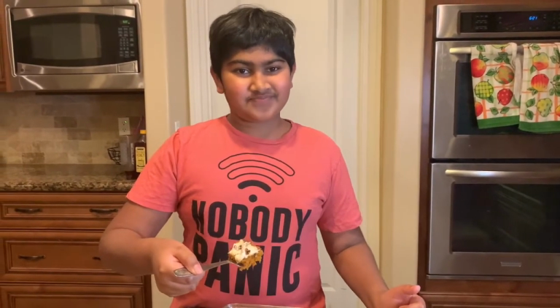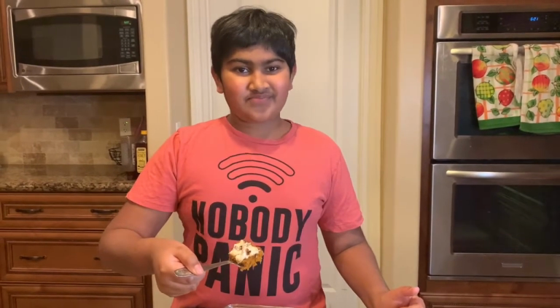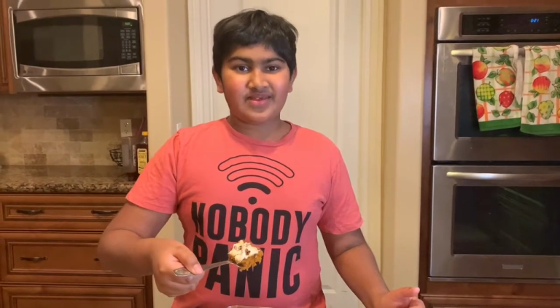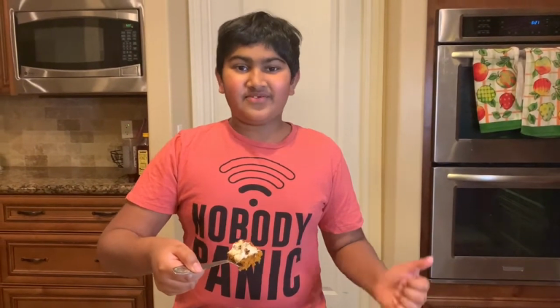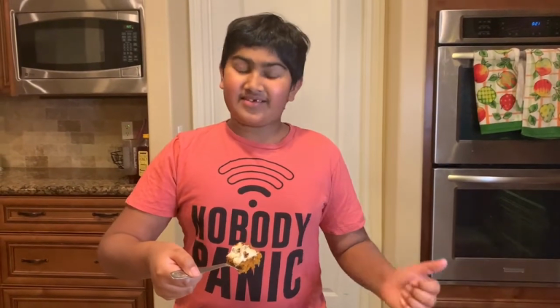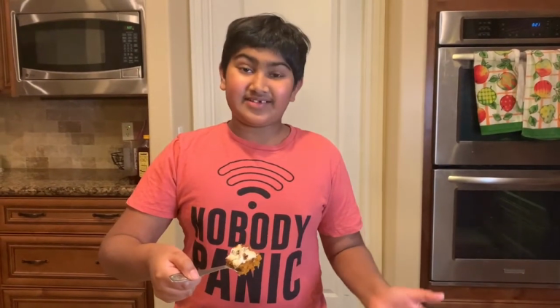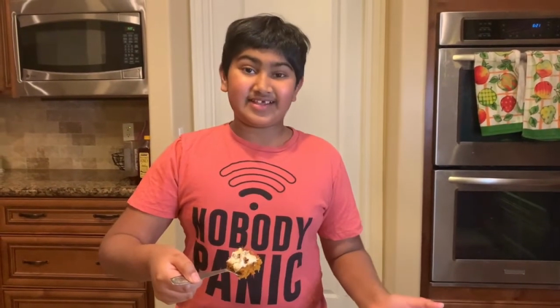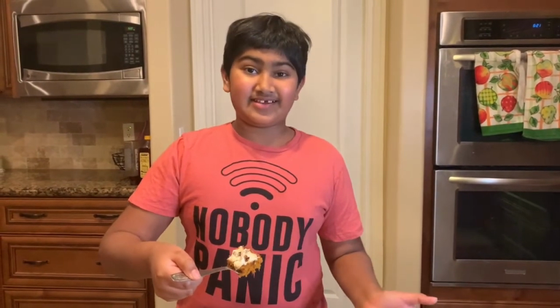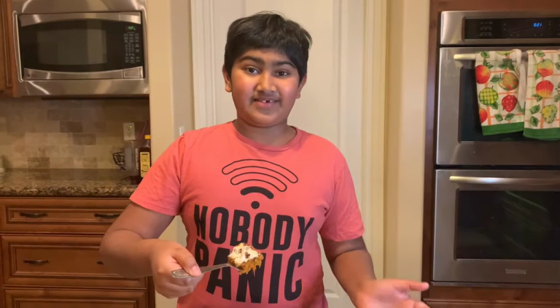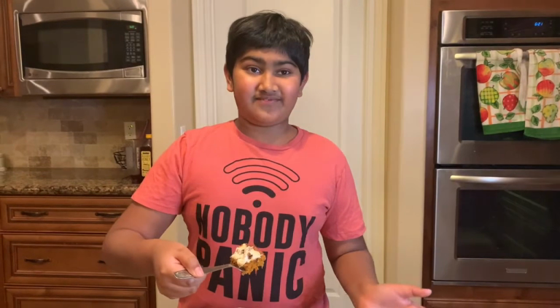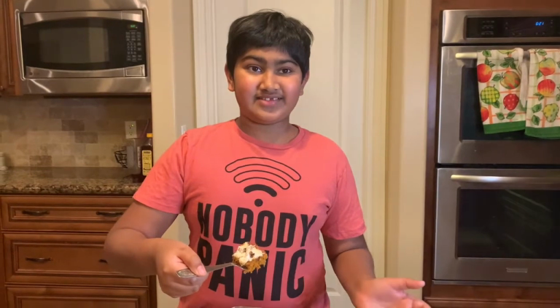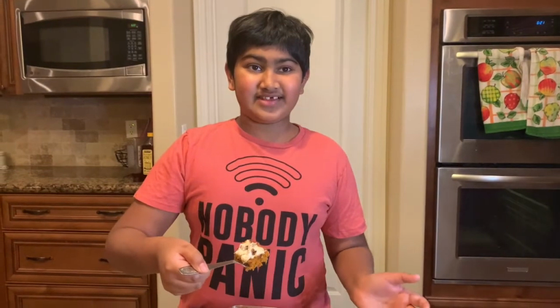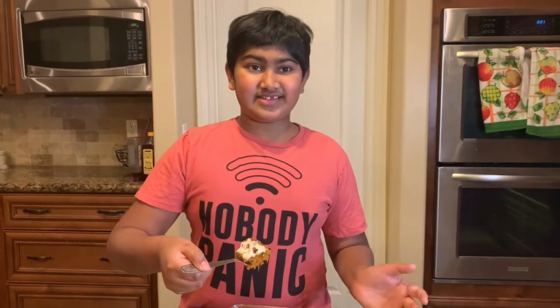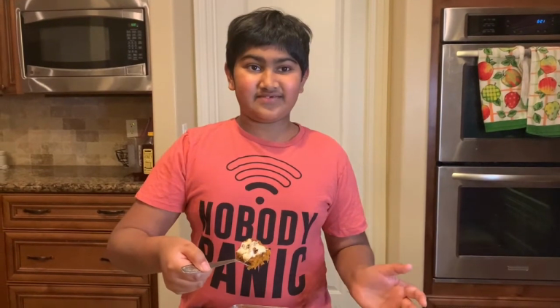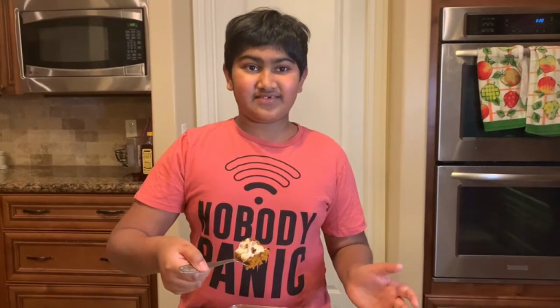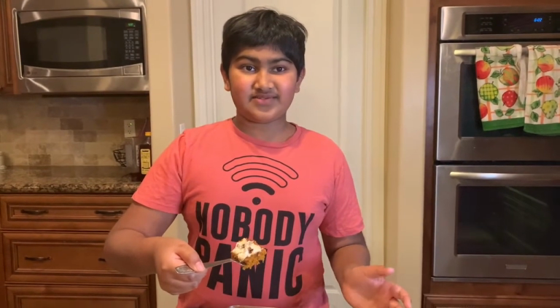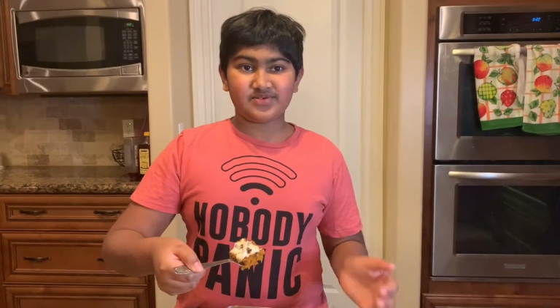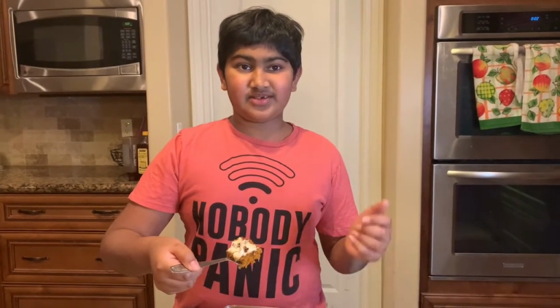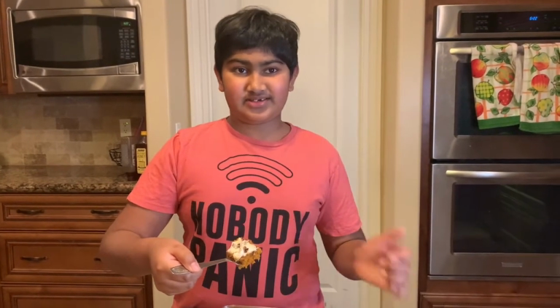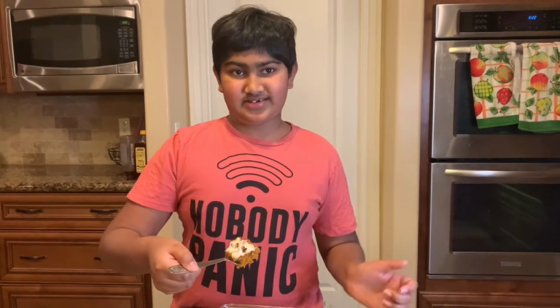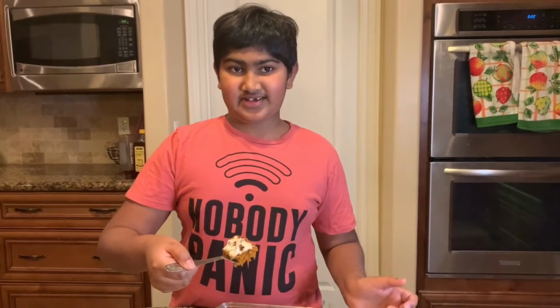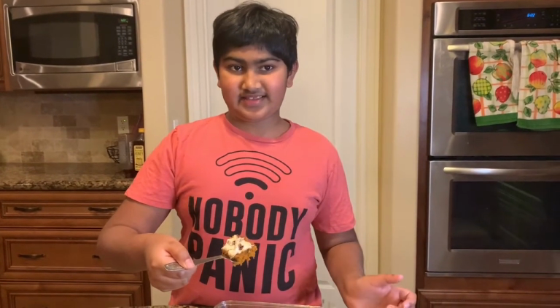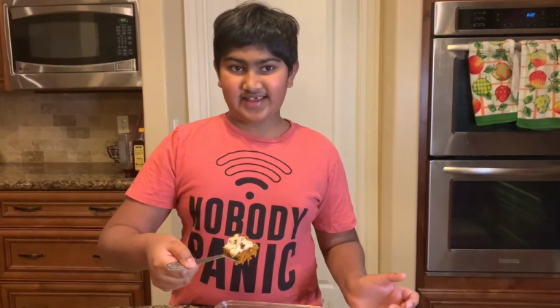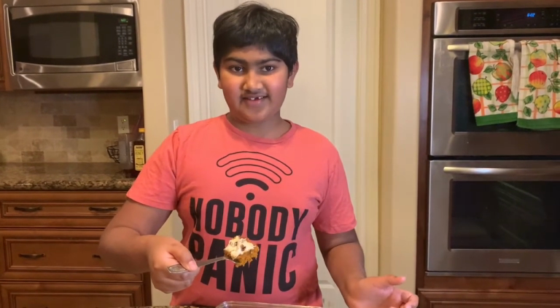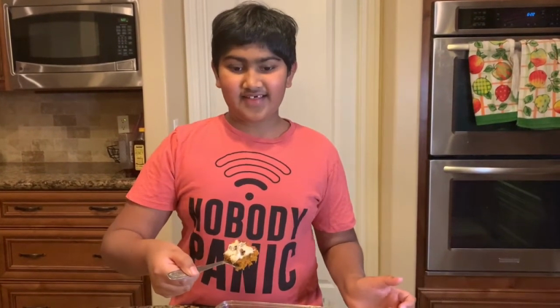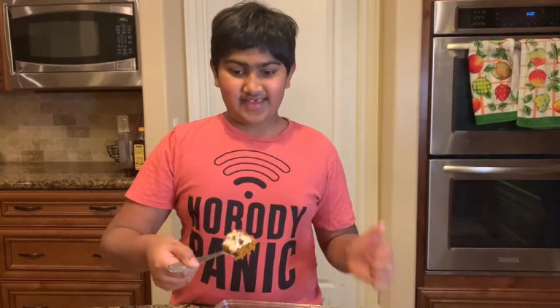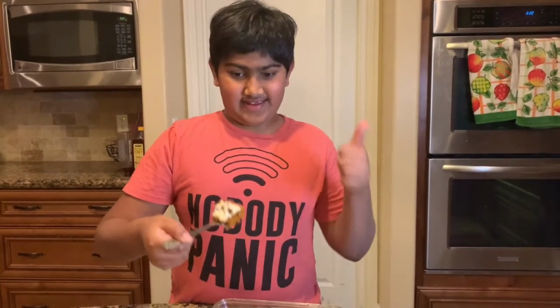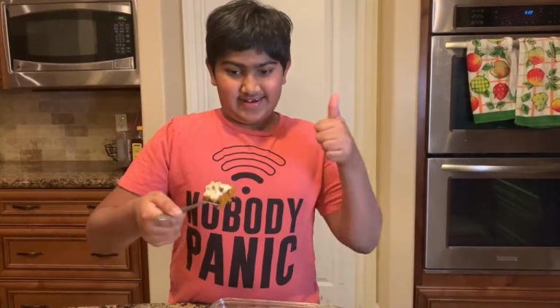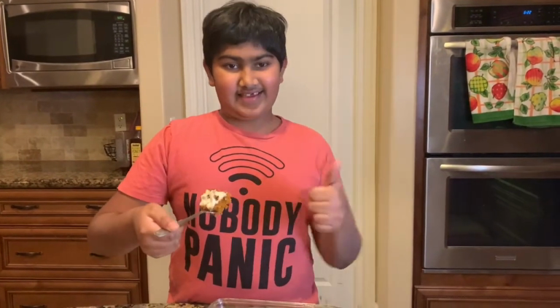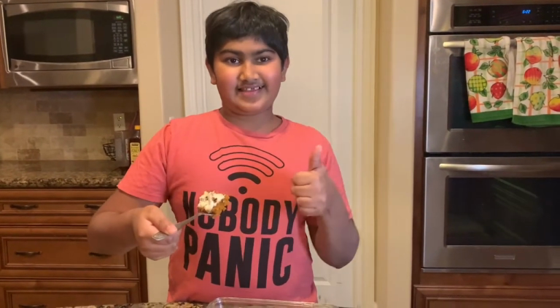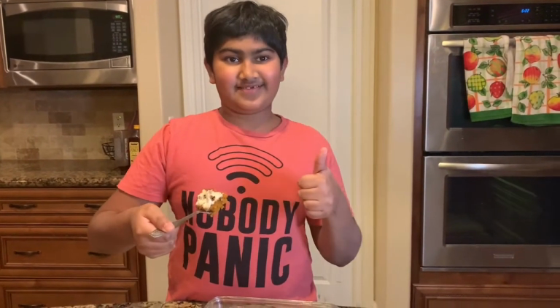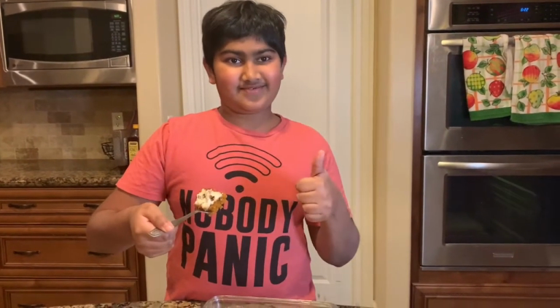If you haven't checked out my first Thanksgiving recipe, make sure to check that out, and like and subscribe.